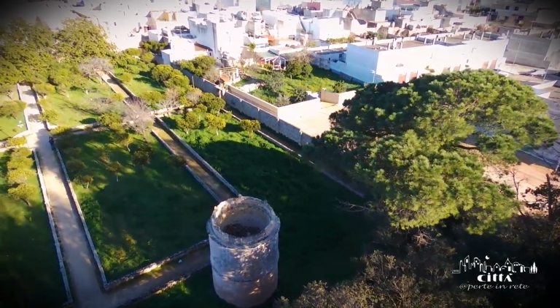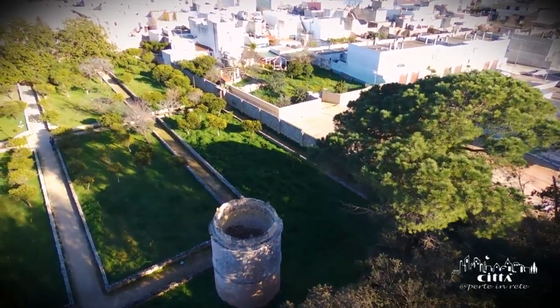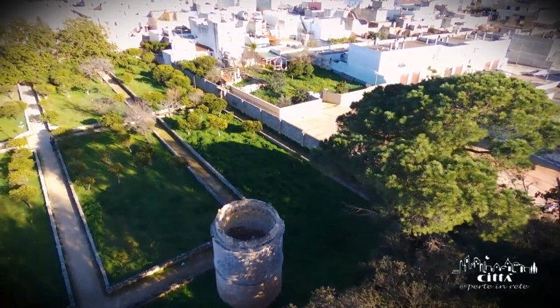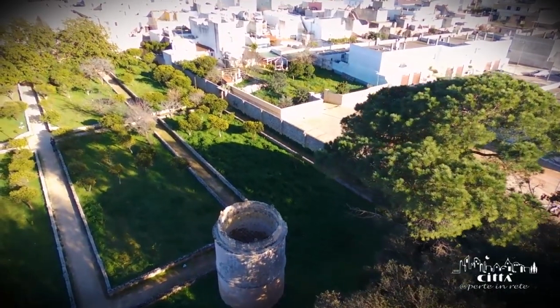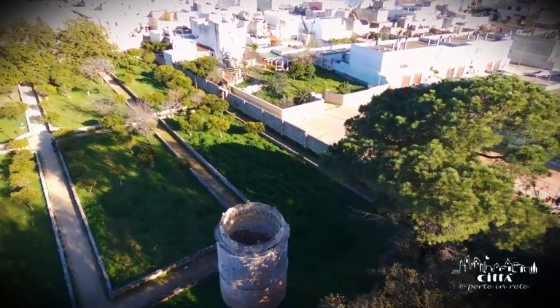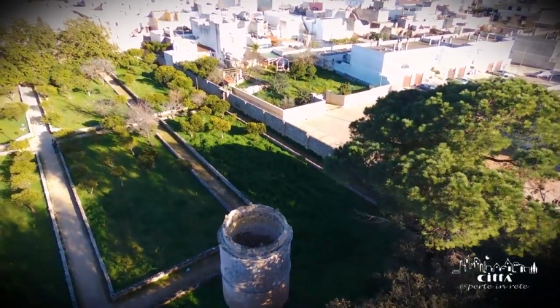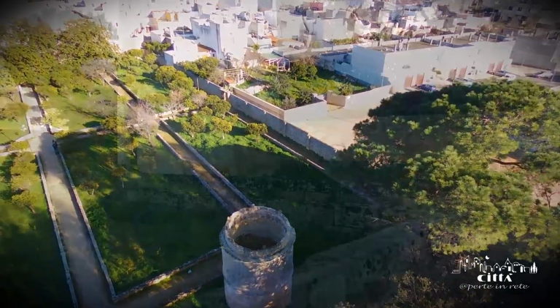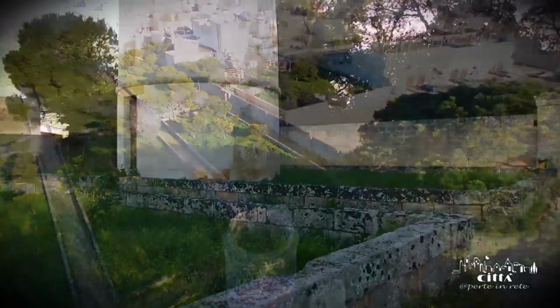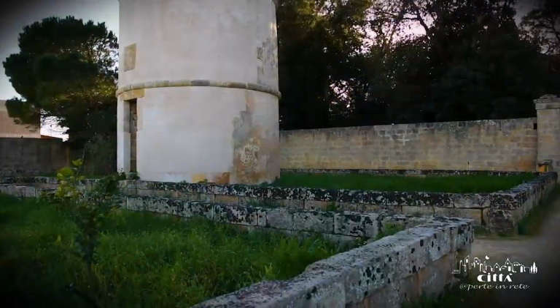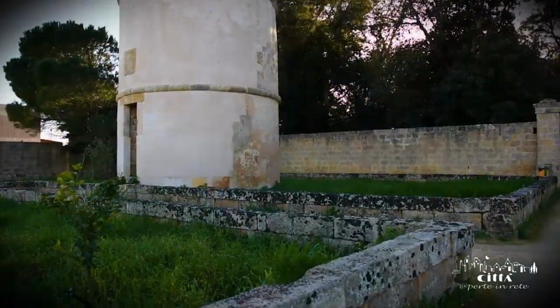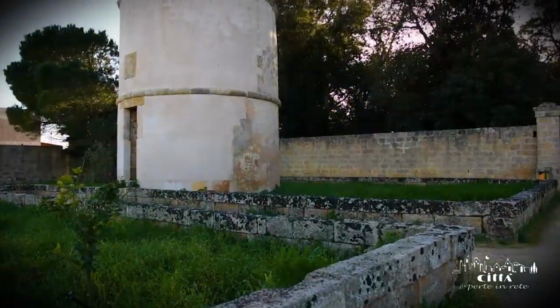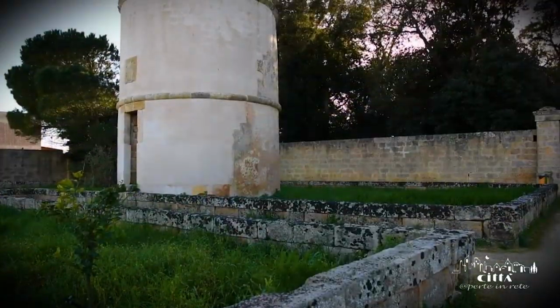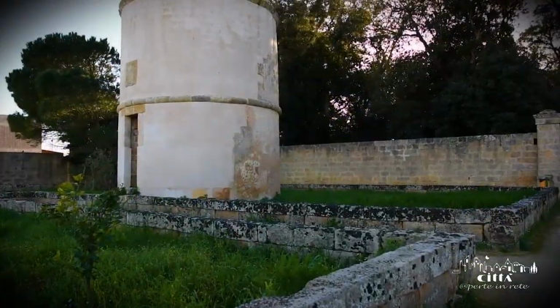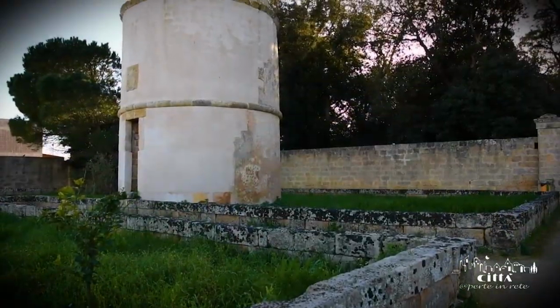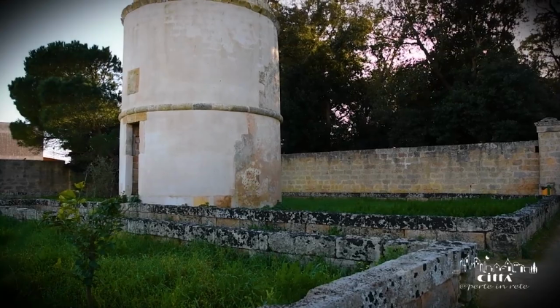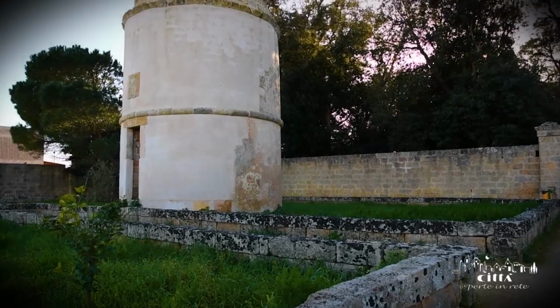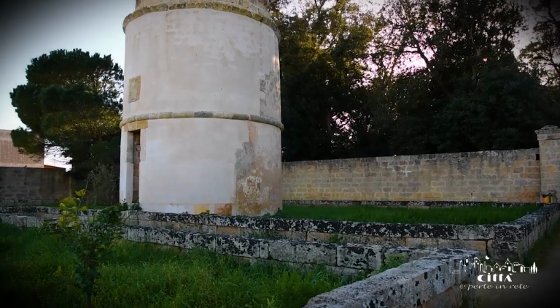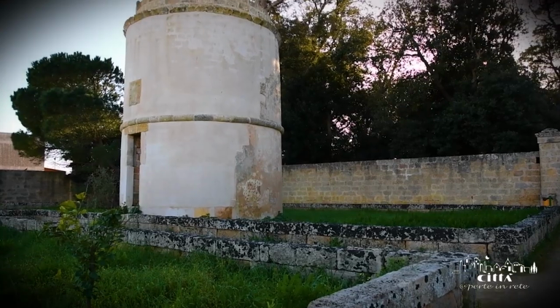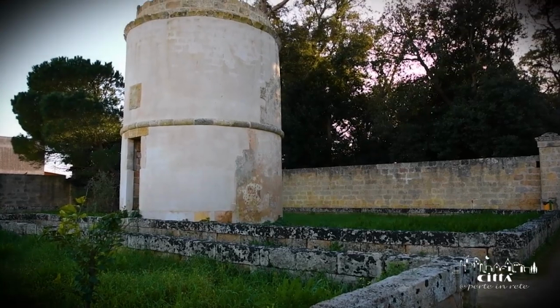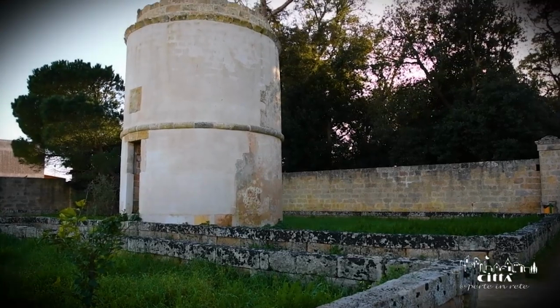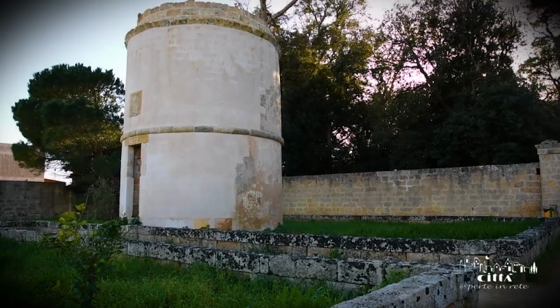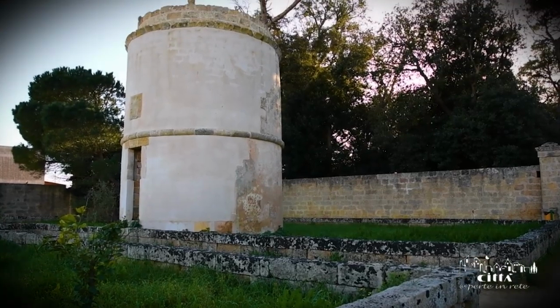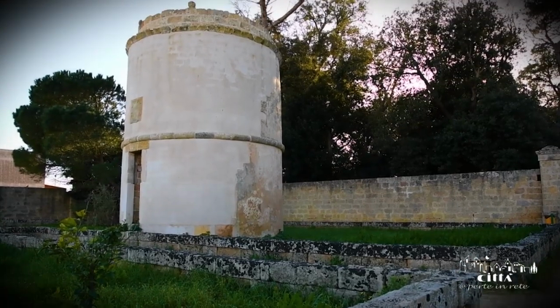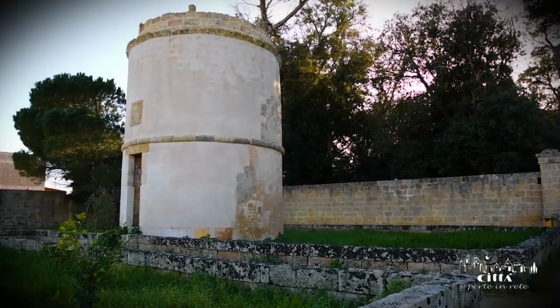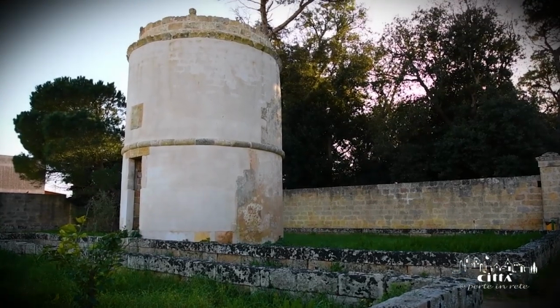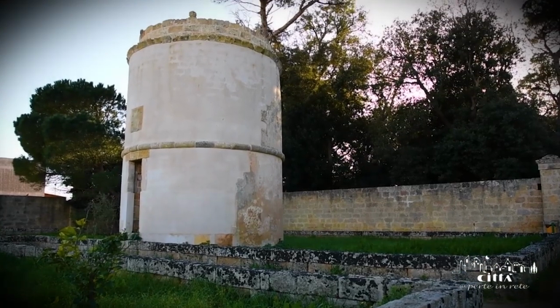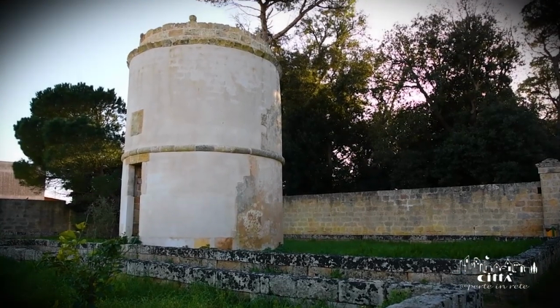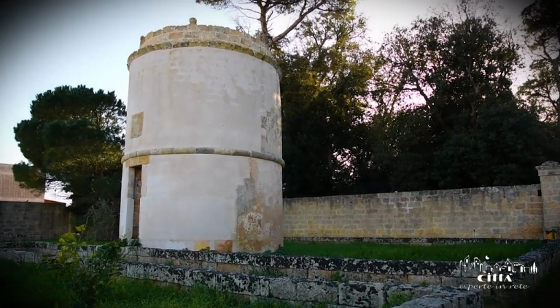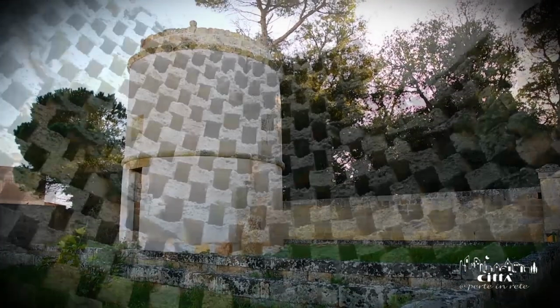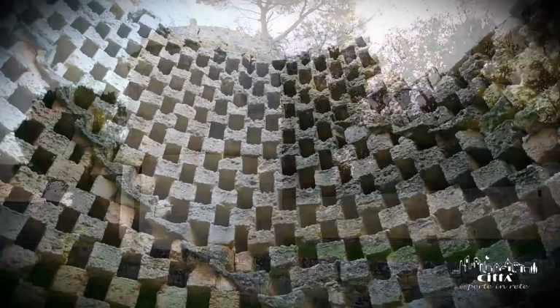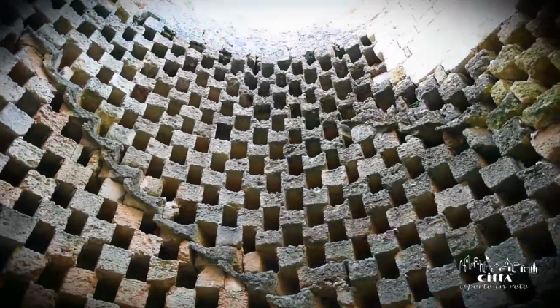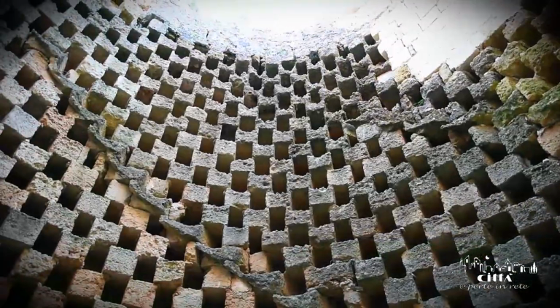On the garden's perimeter, there is a dove-coat tower, used in the past for the breeding of birds.